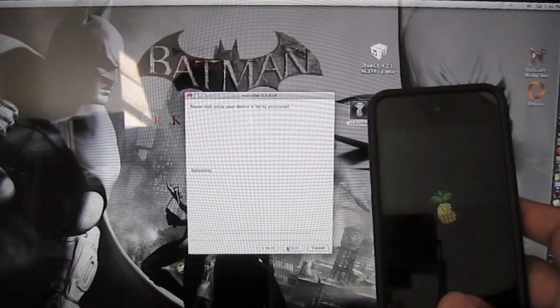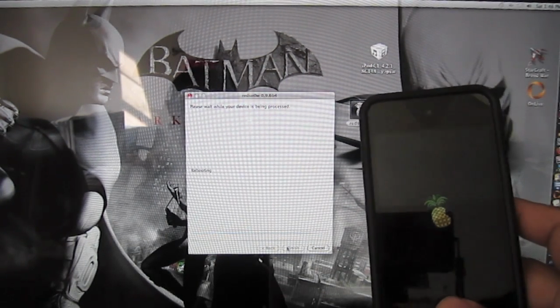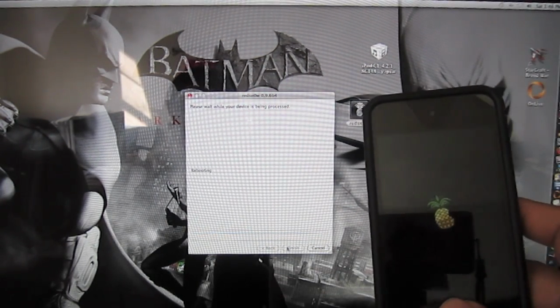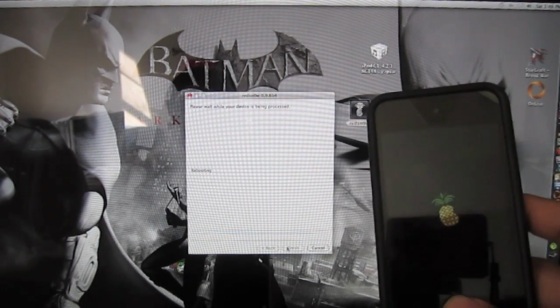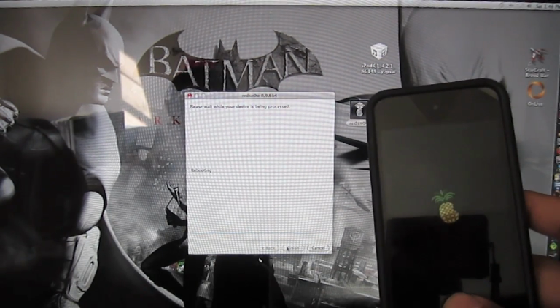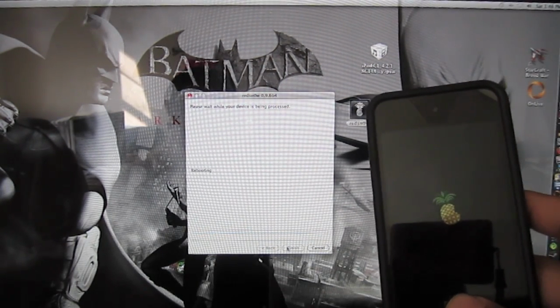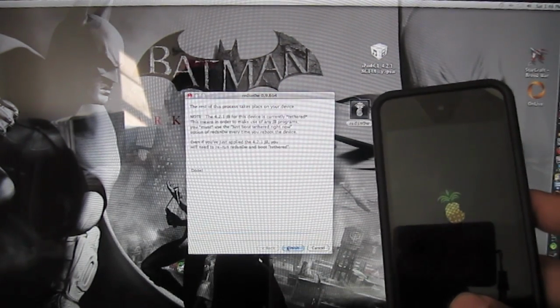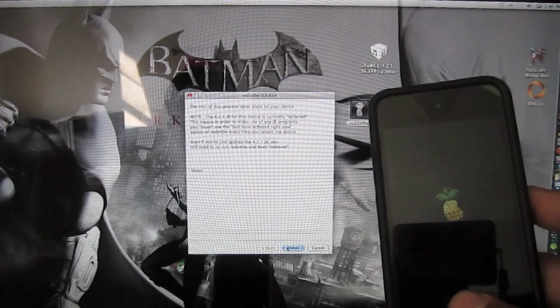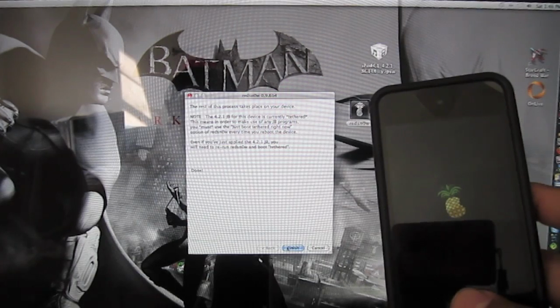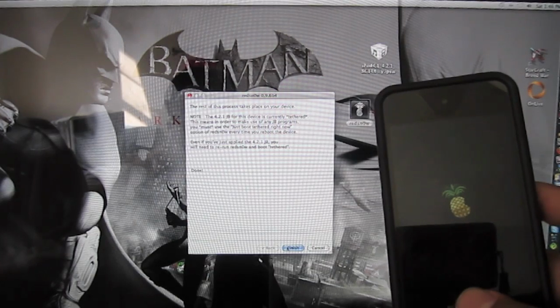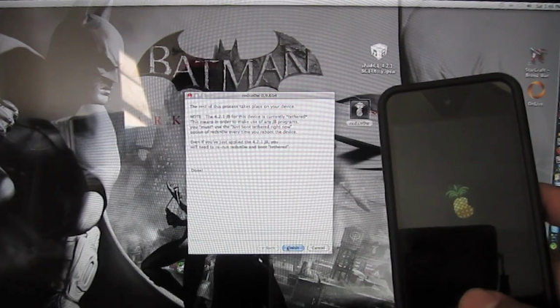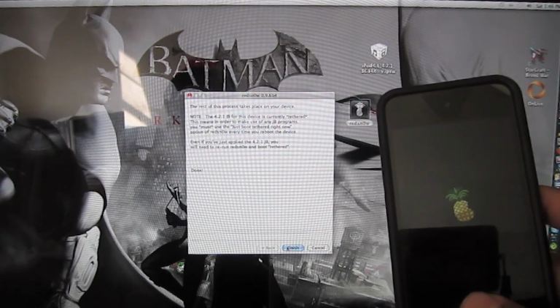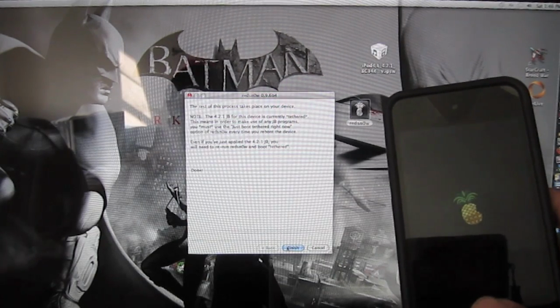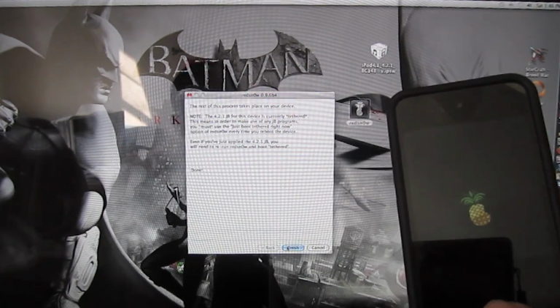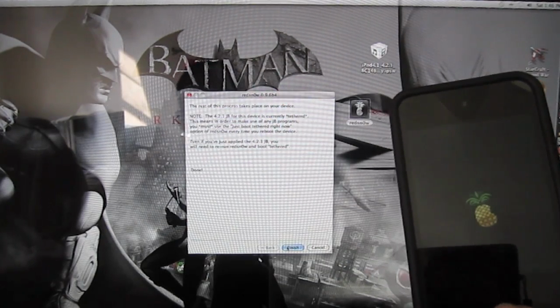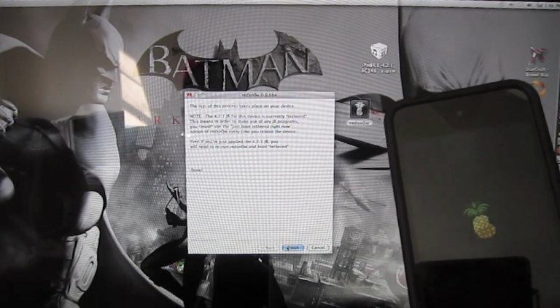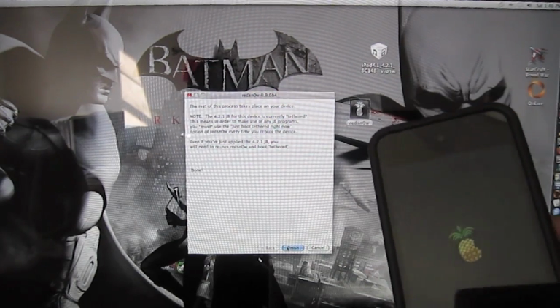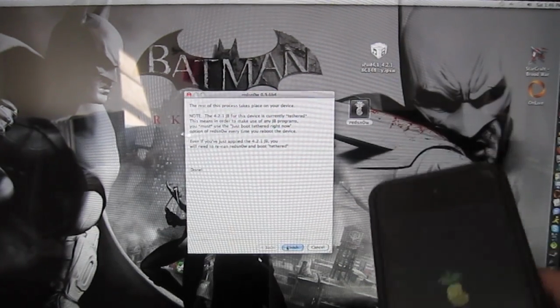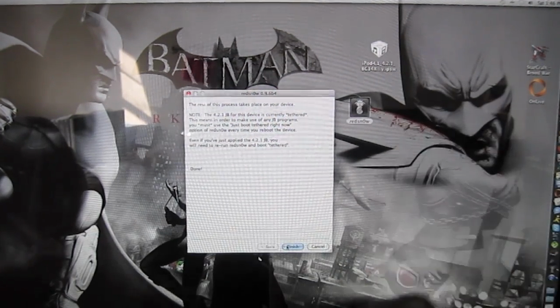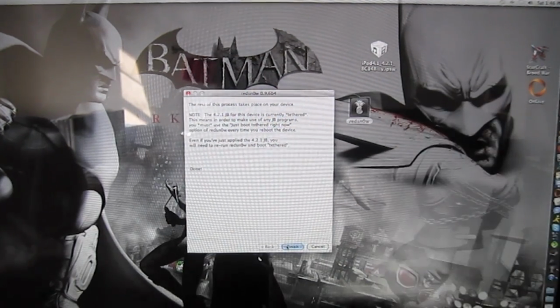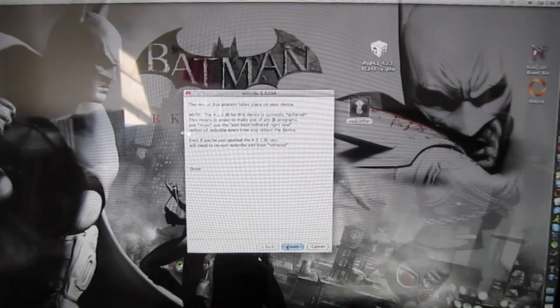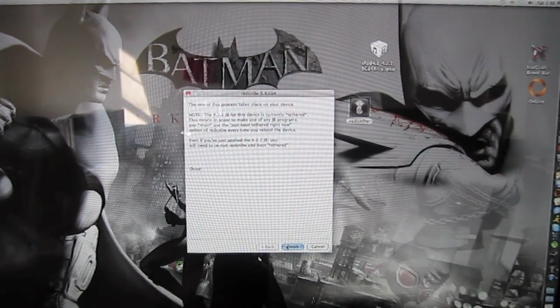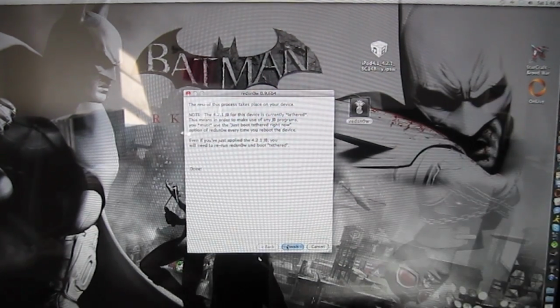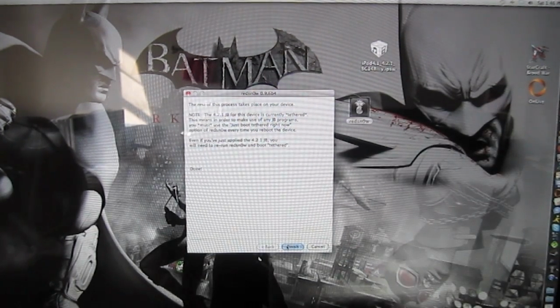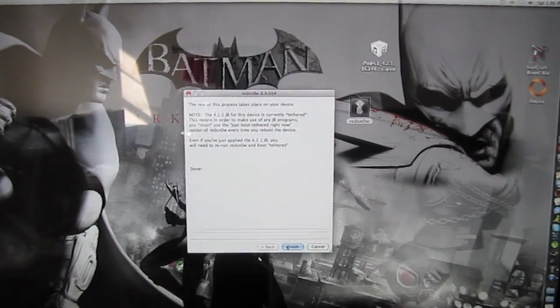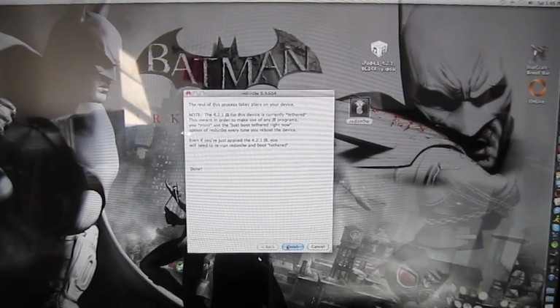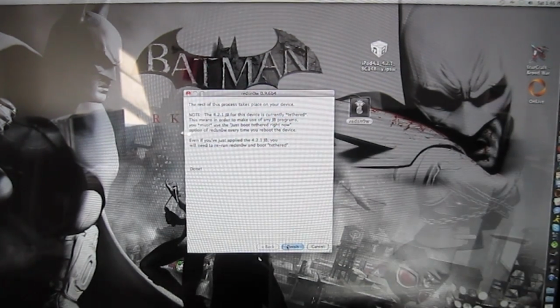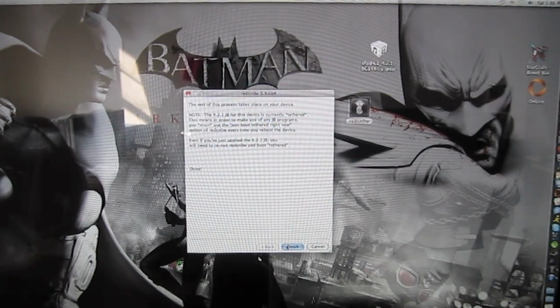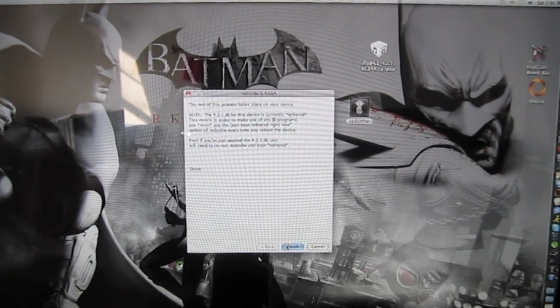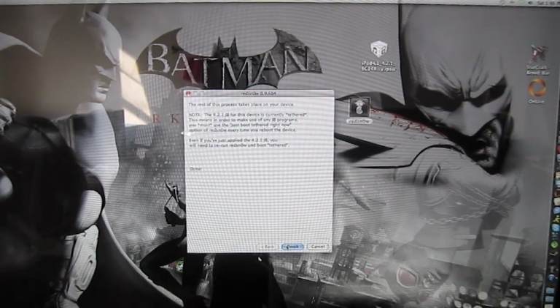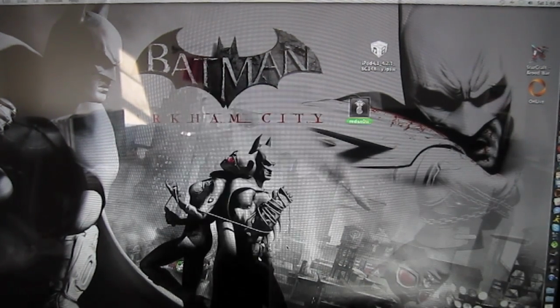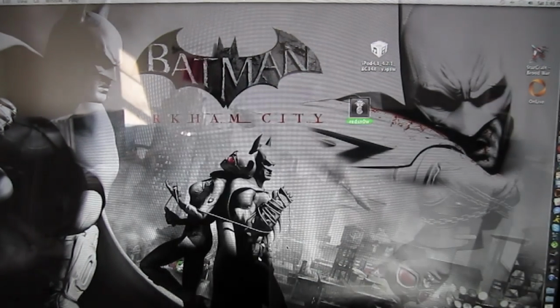Now your iPod should come out with the Pineapple on it. And you can click Finish on your computer.